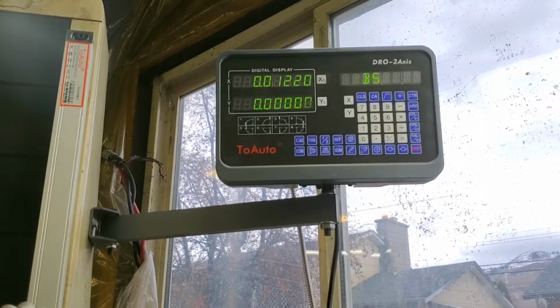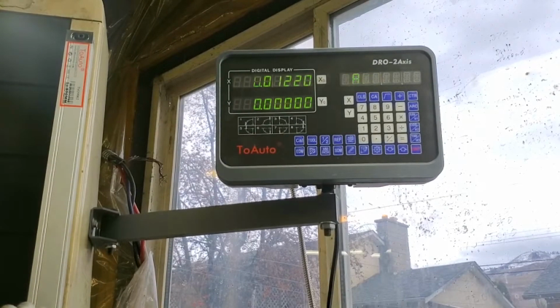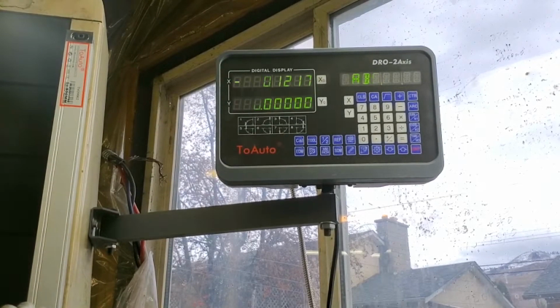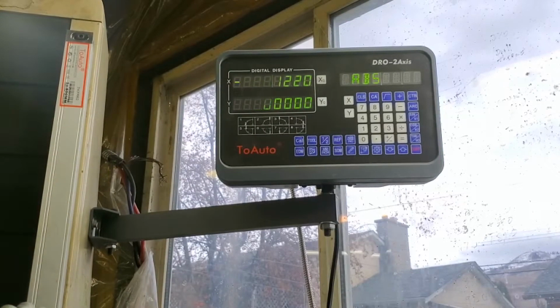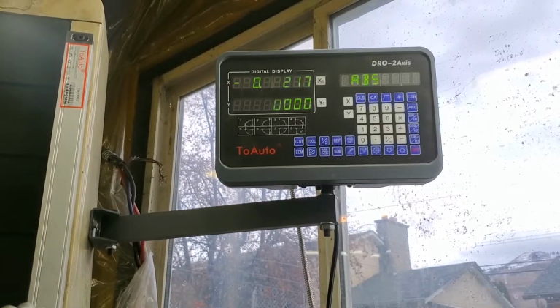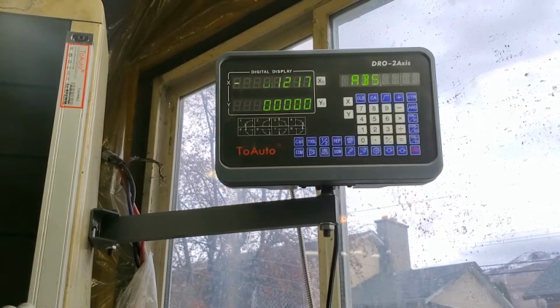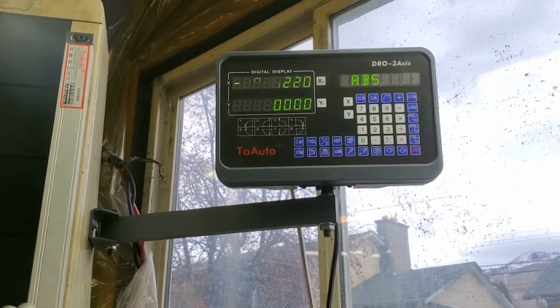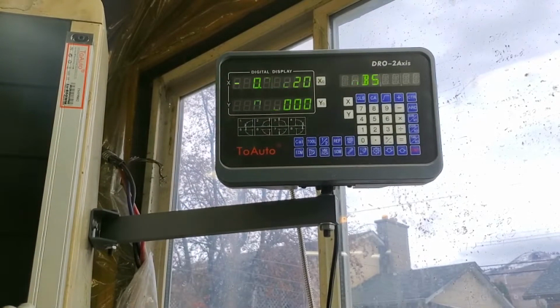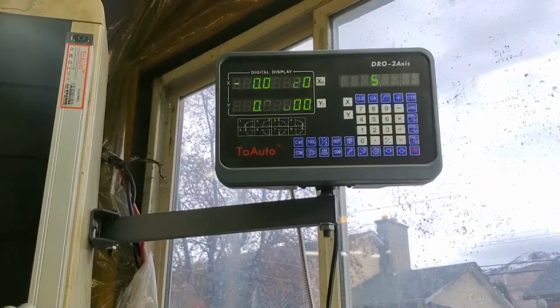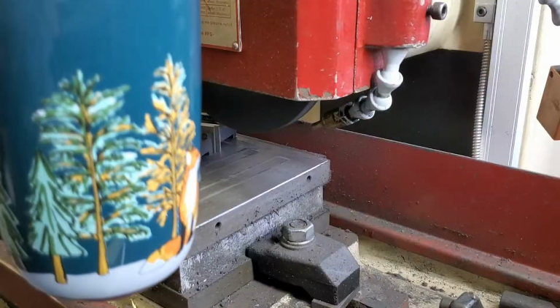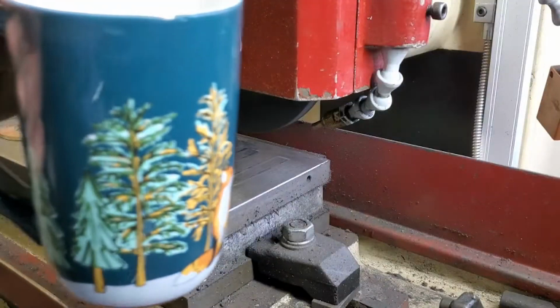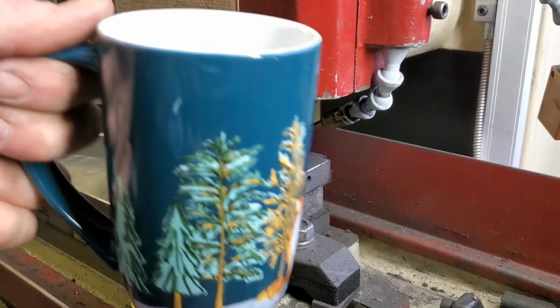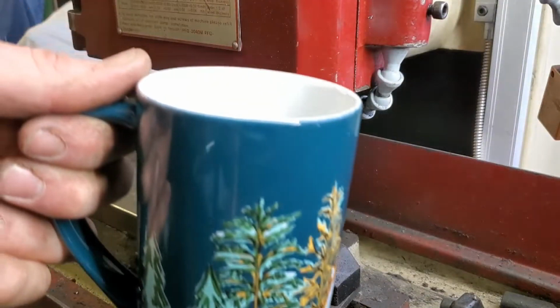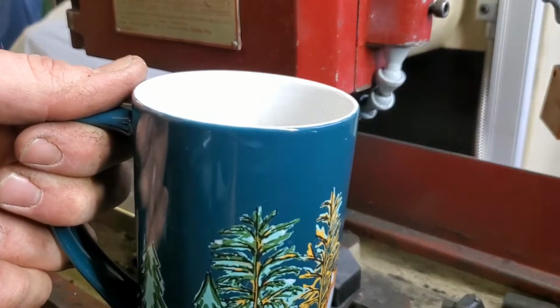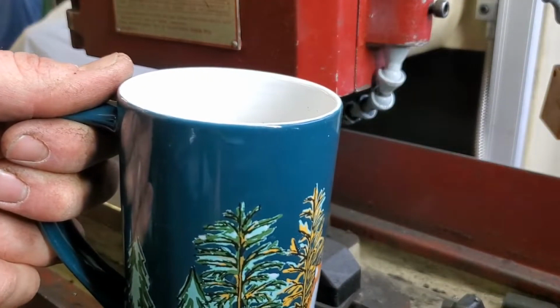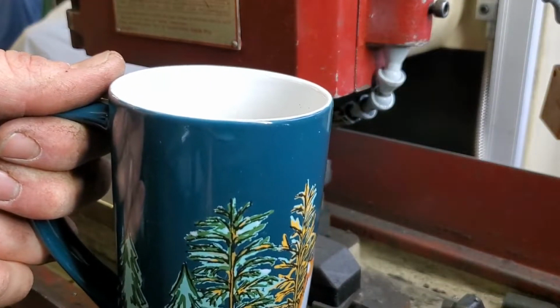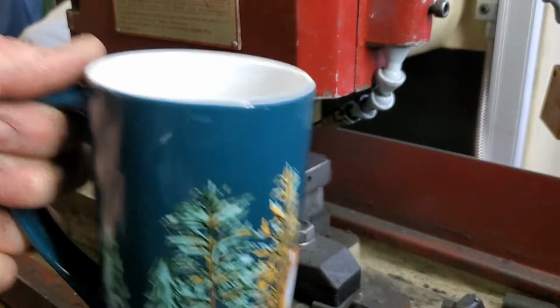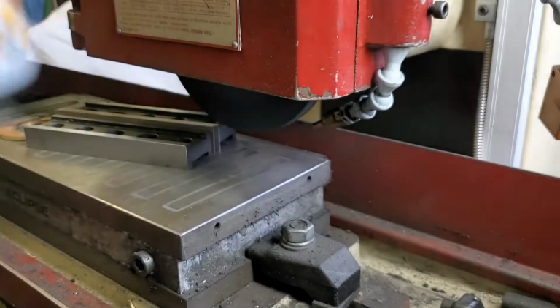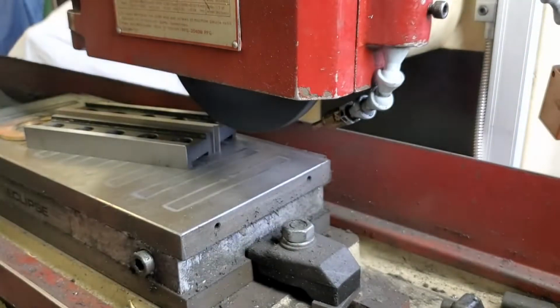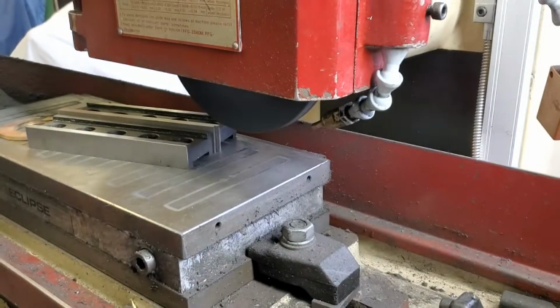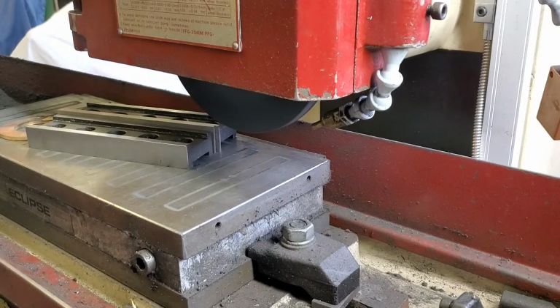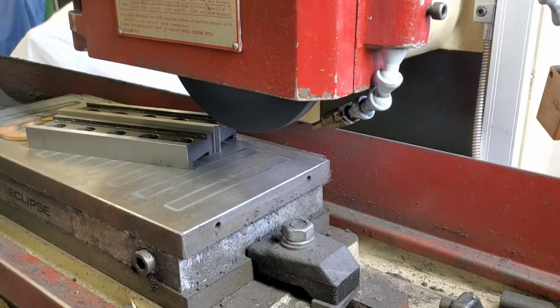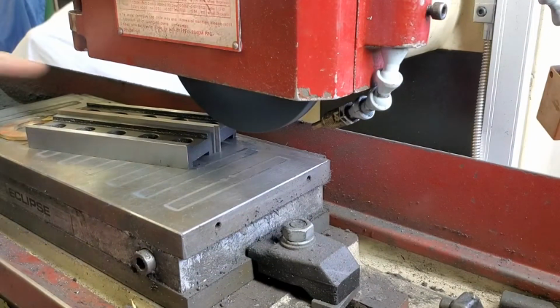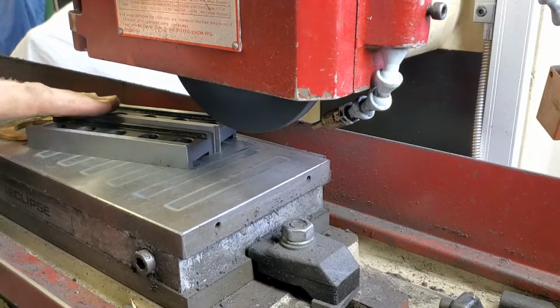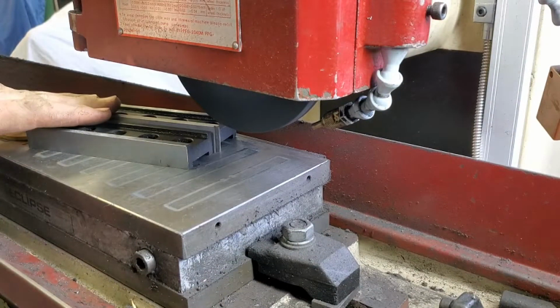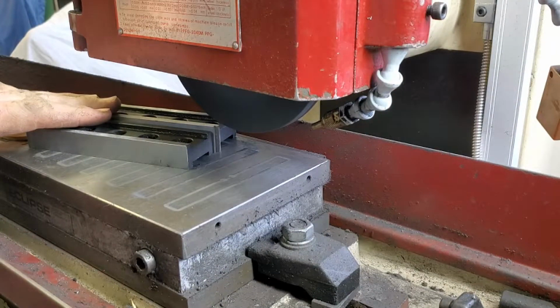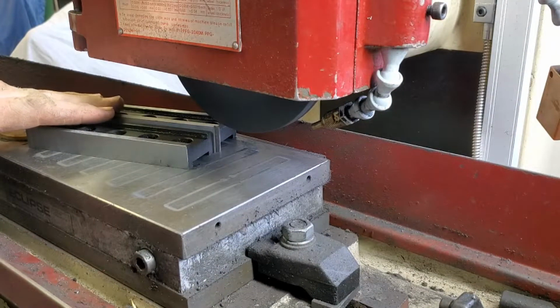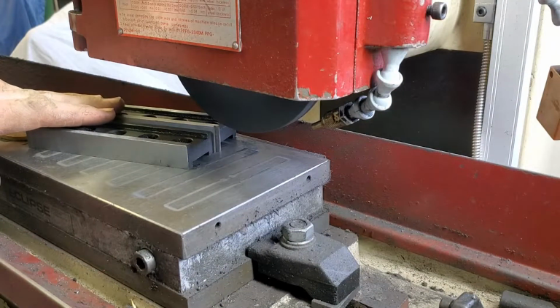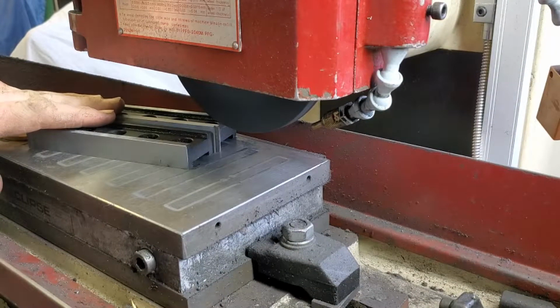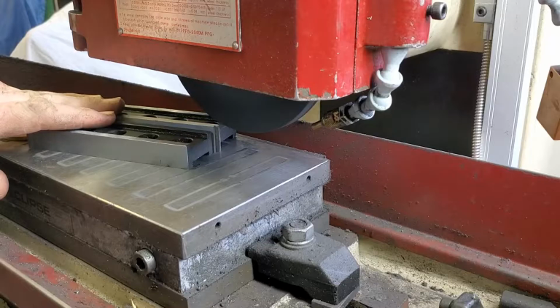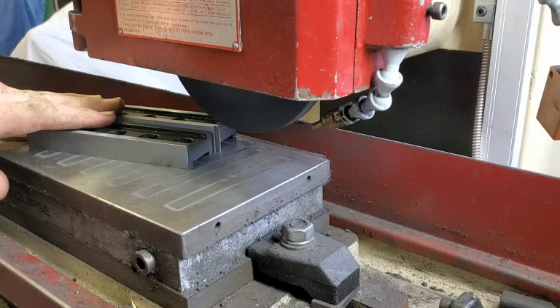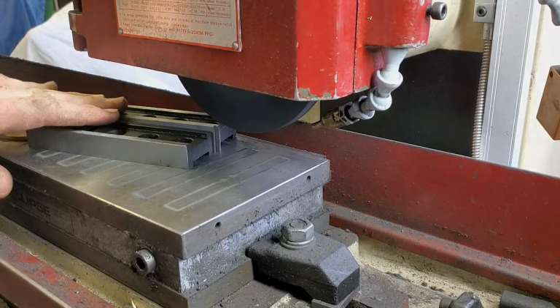It was definitely coffee time after rough grinding — I had a thou and a half left to grind off, and I was going to let it cool right down before we finished it up.